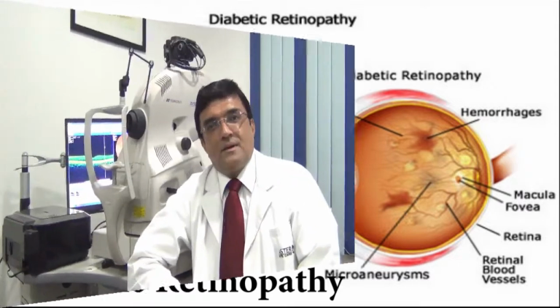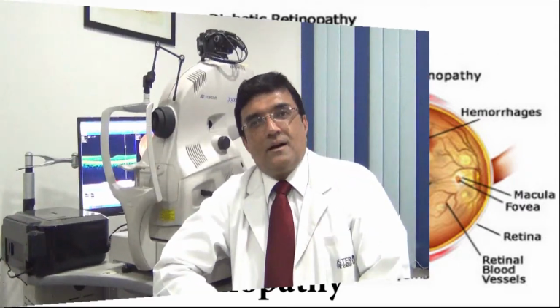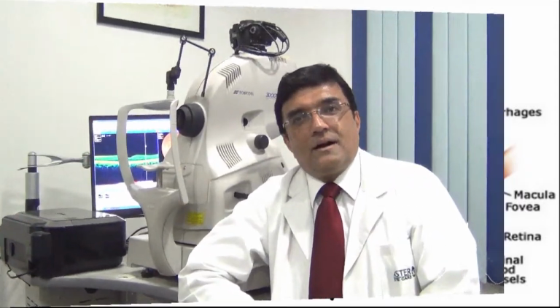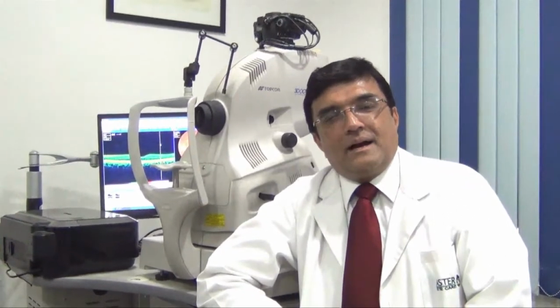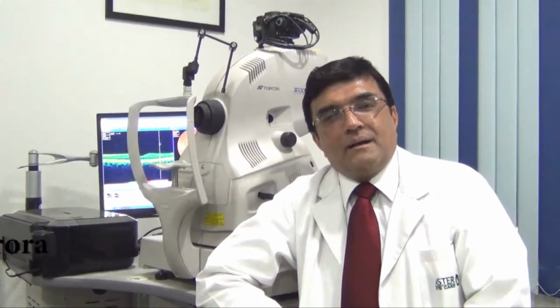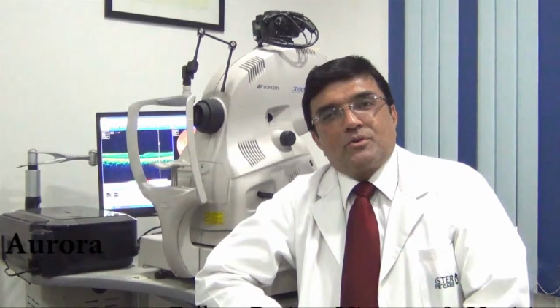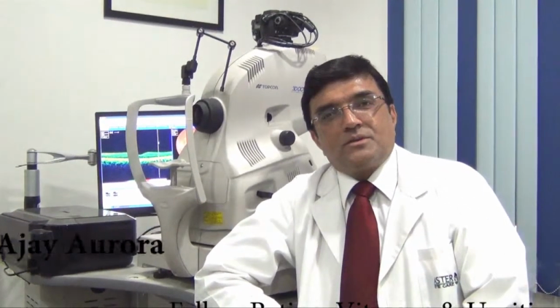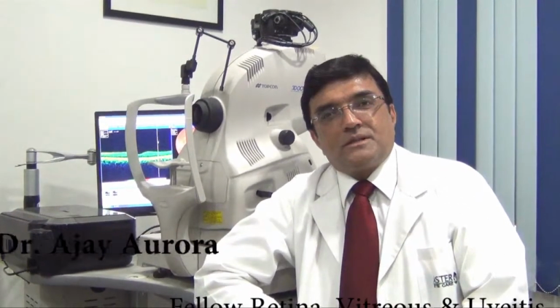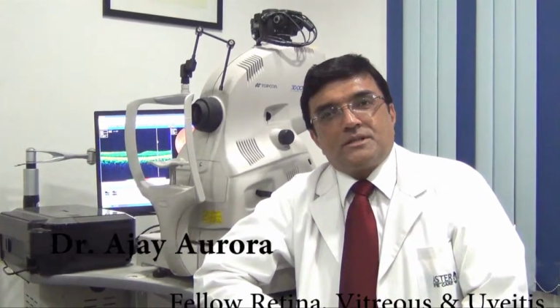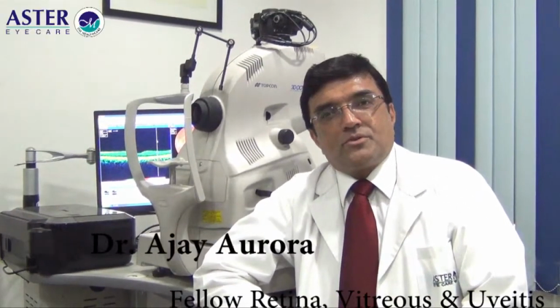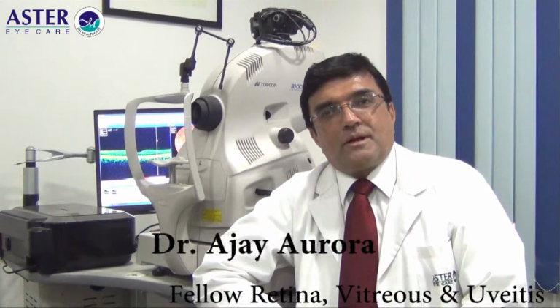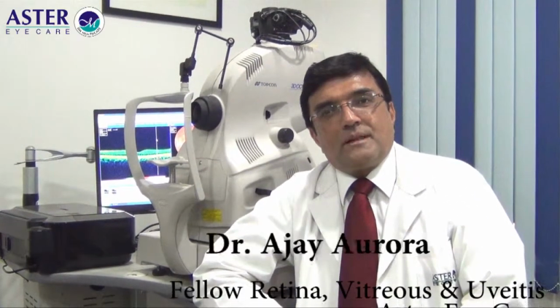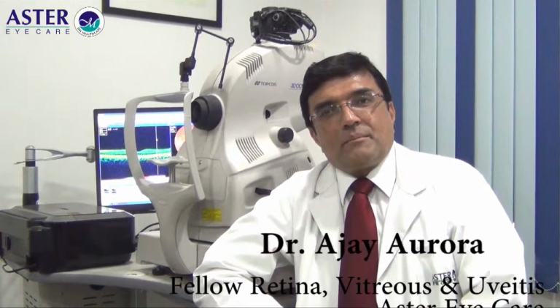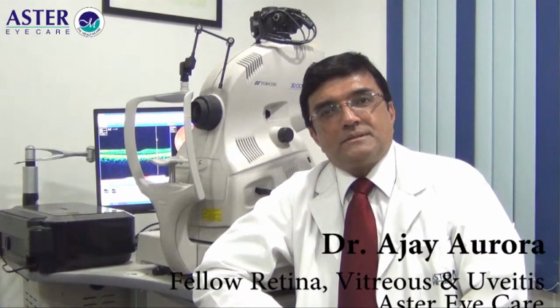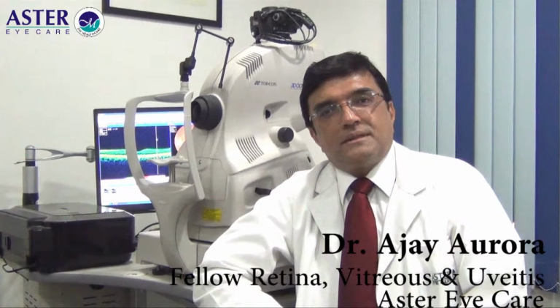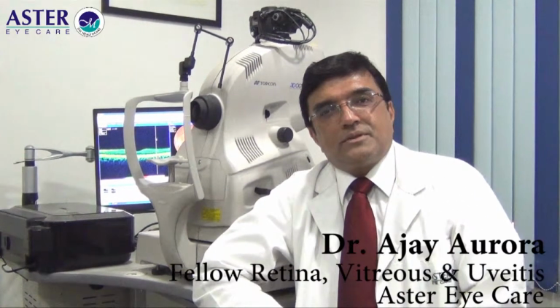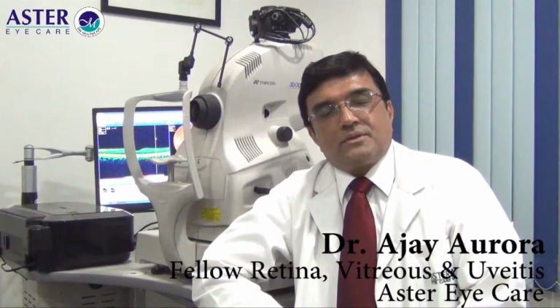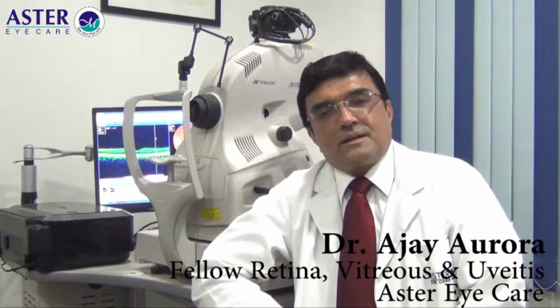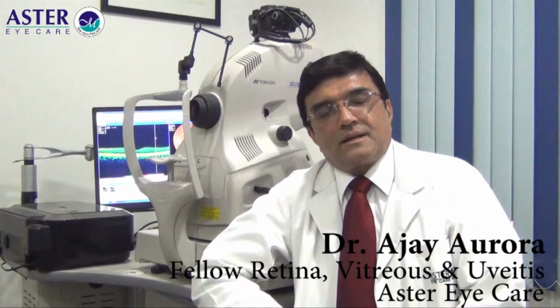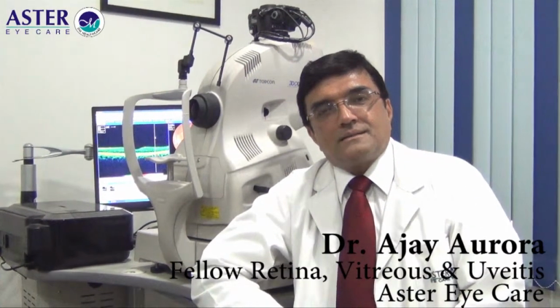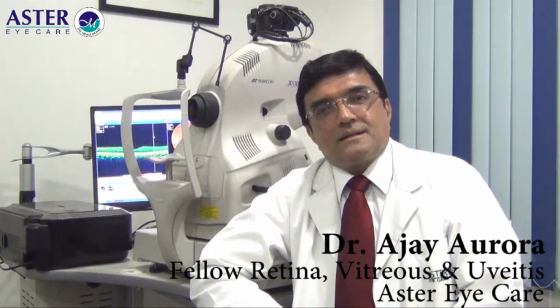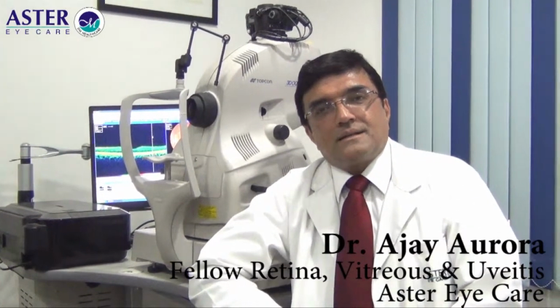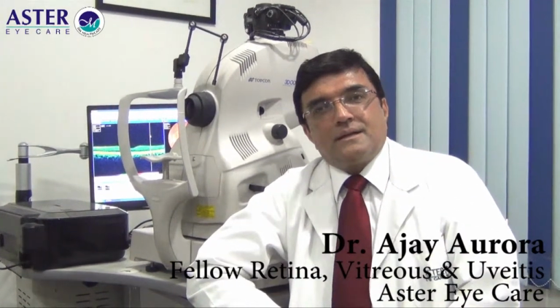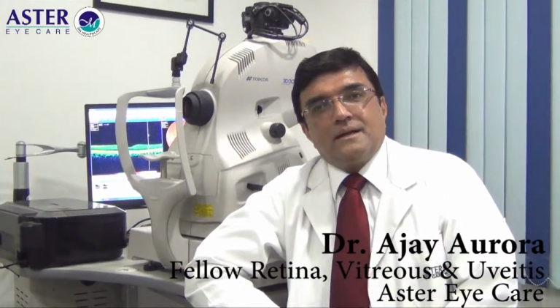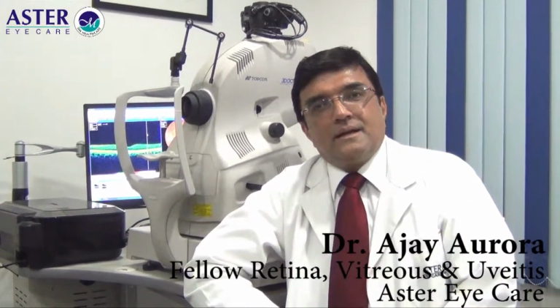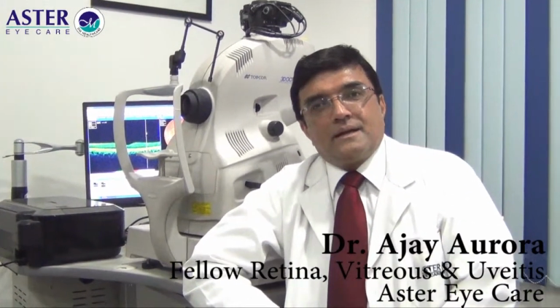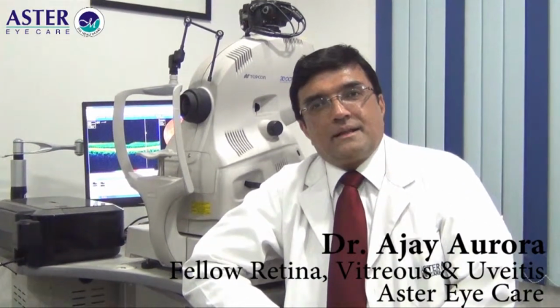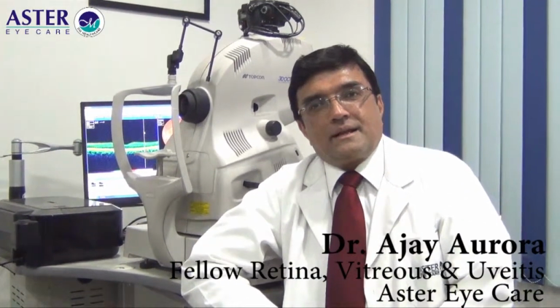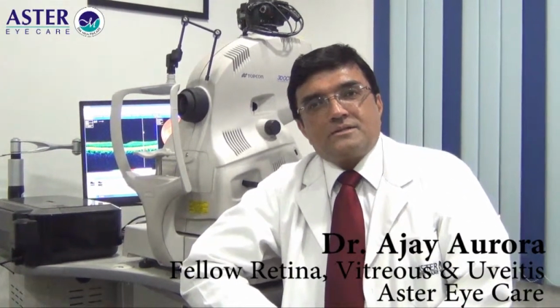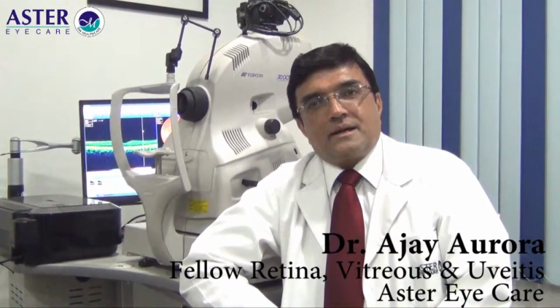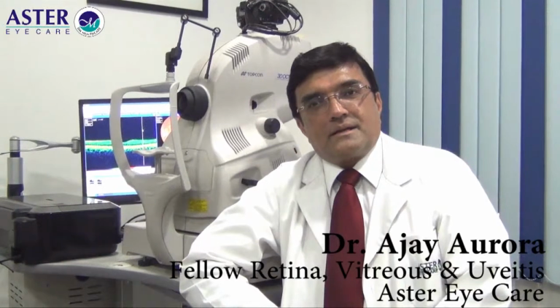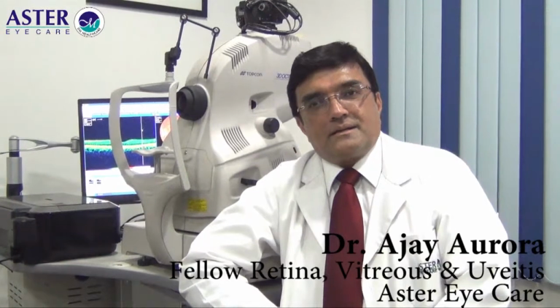Hi, I am Dr. Ajay Rora and I am a senior vitreoretinal consultant here at Aster Eye Care.